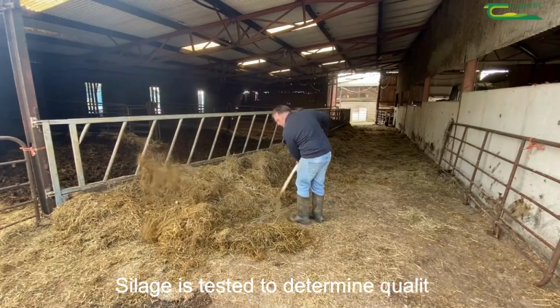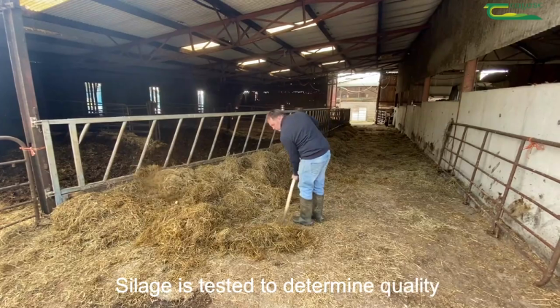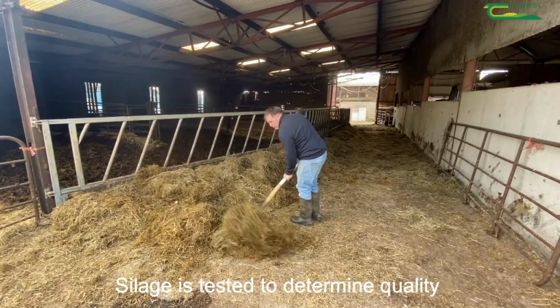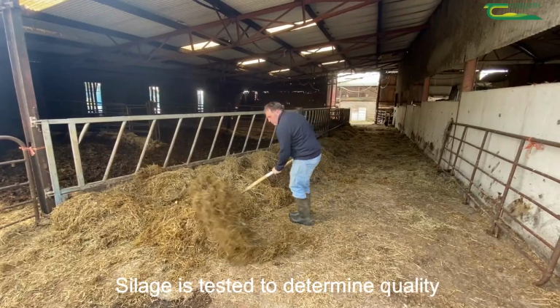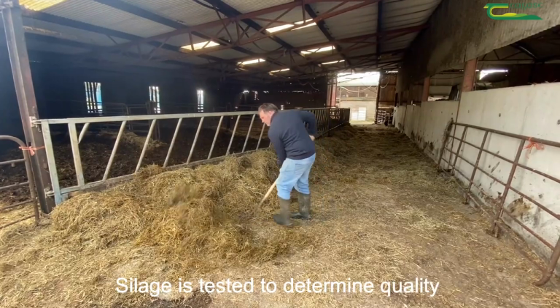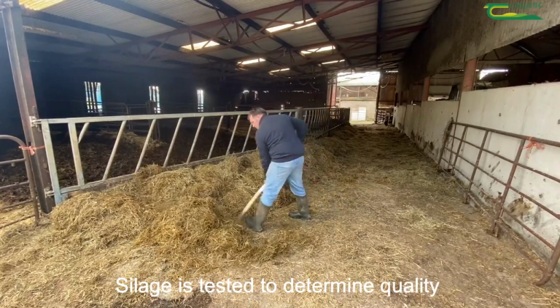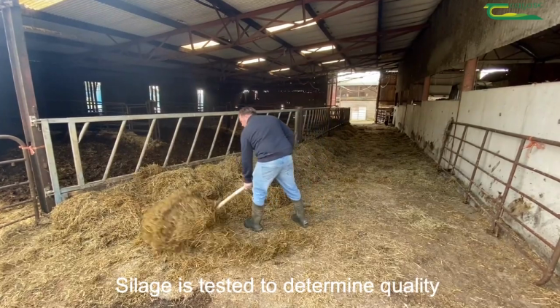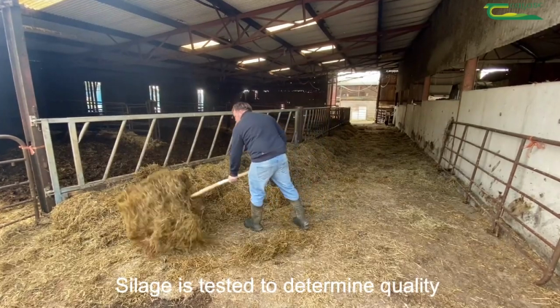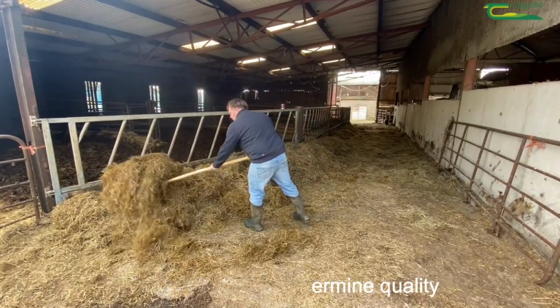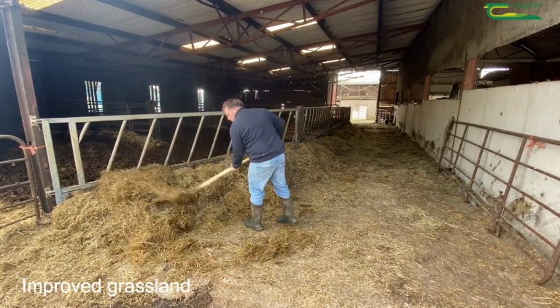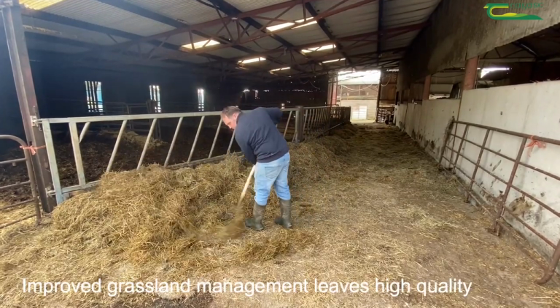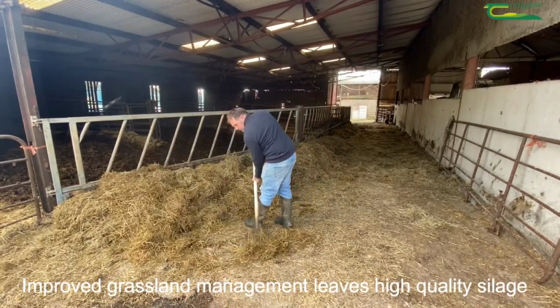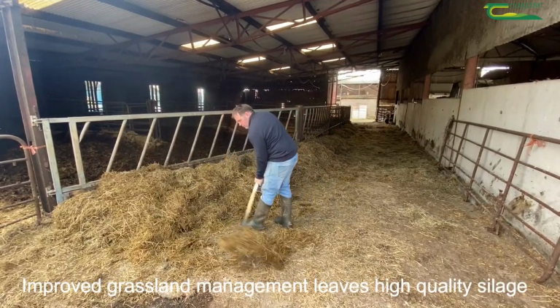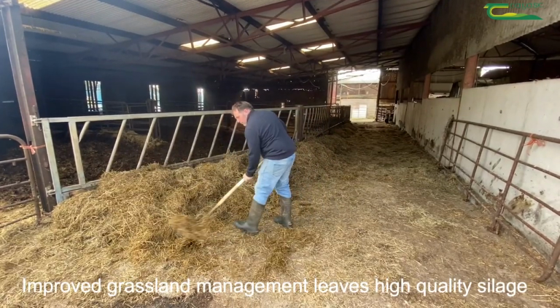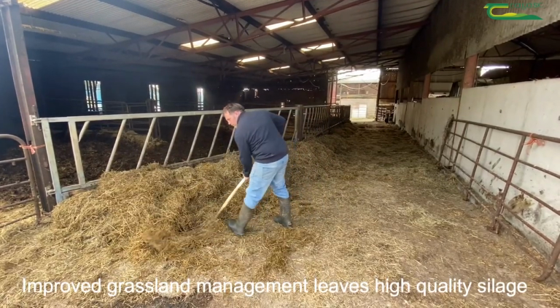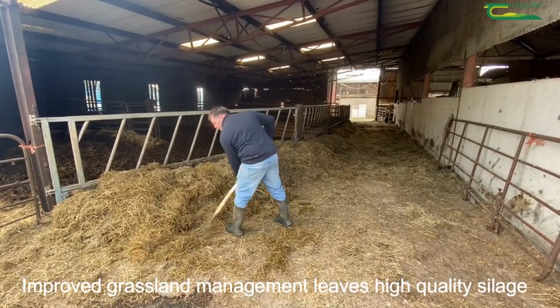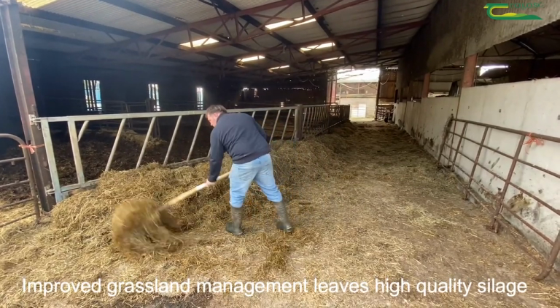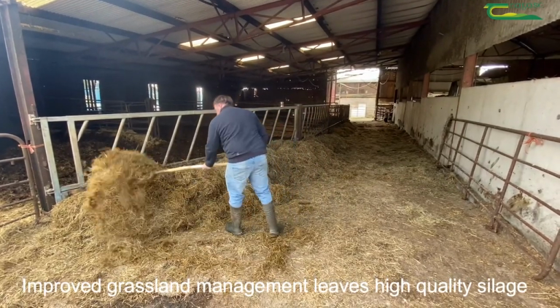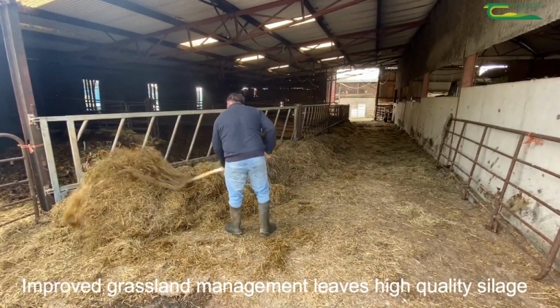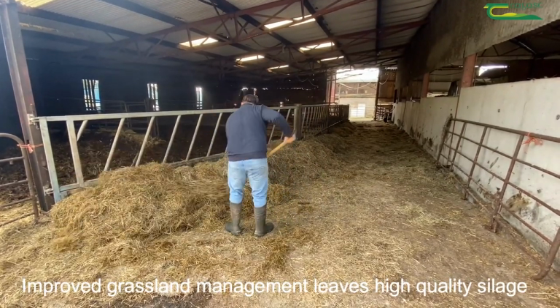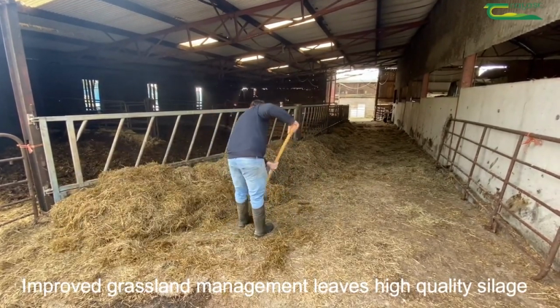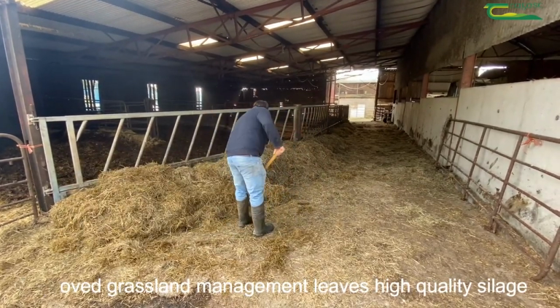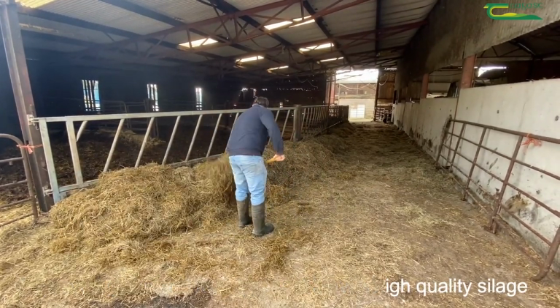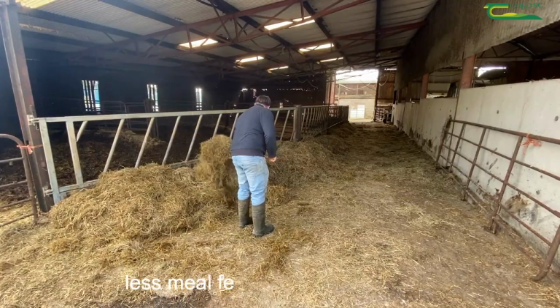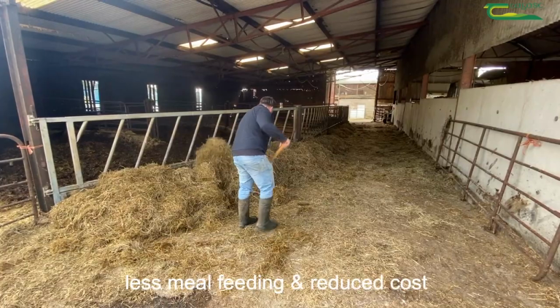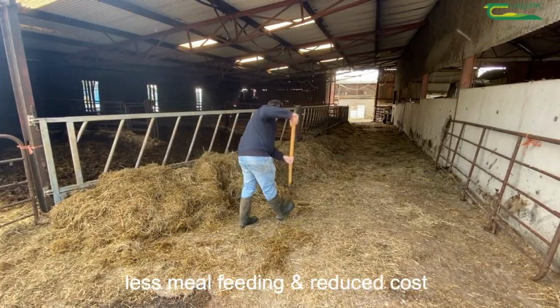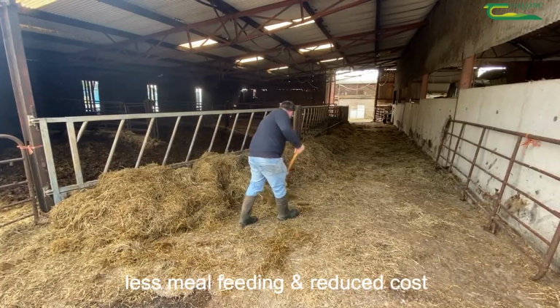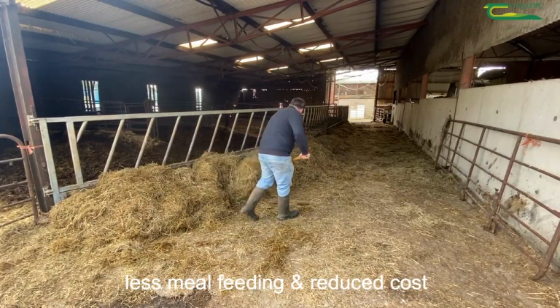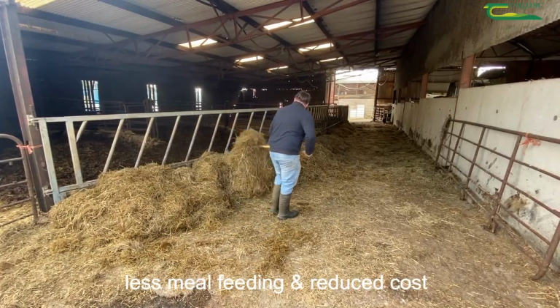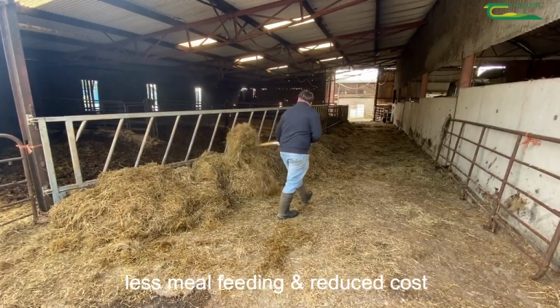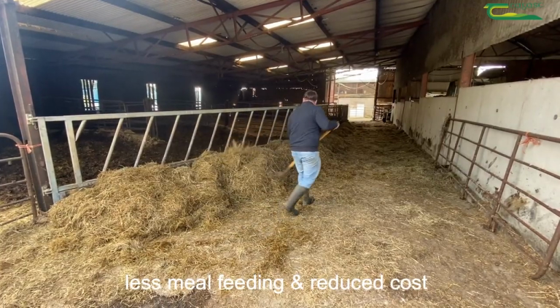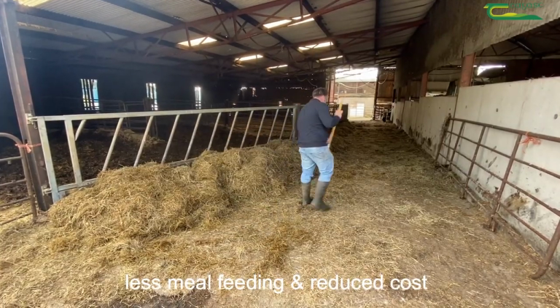Silage is tested to determine quality. Improved grassland management delivers high quality silage, less meal feeding and reduced costs.